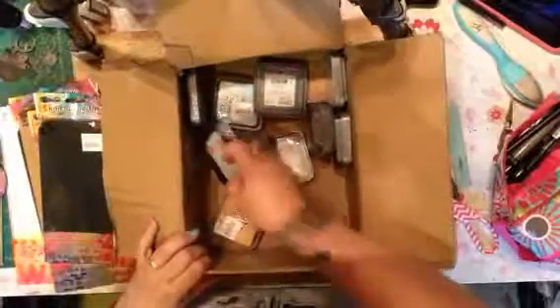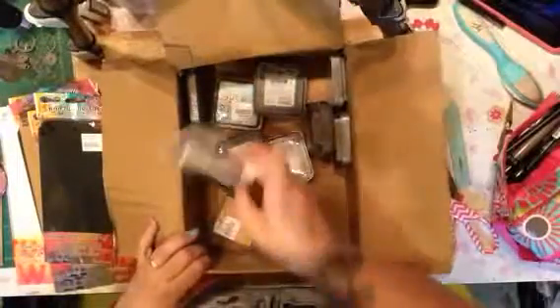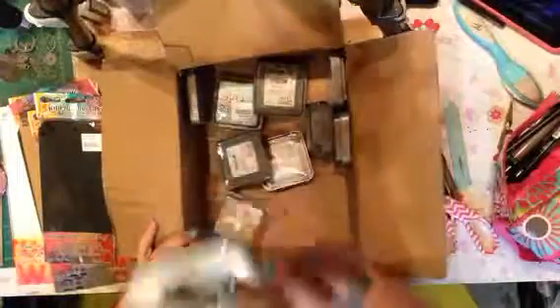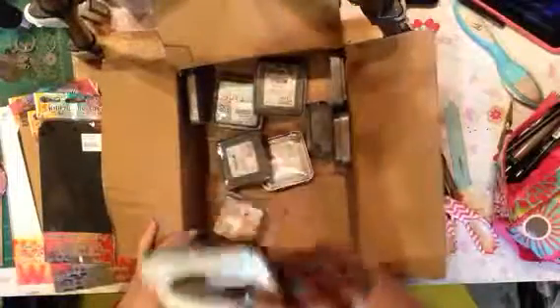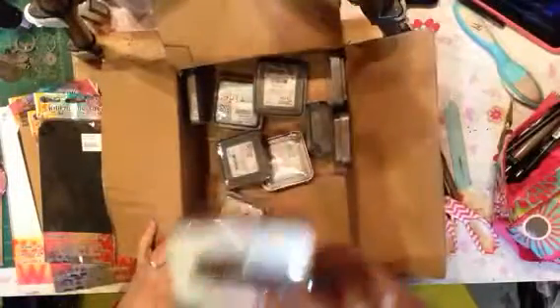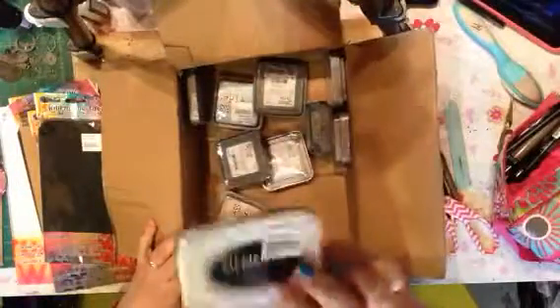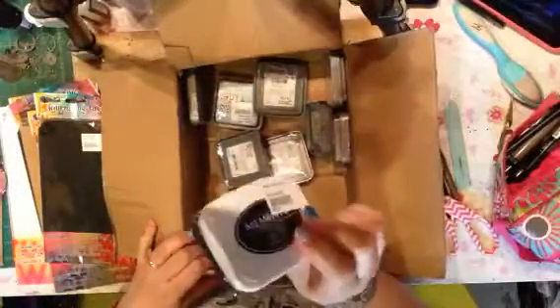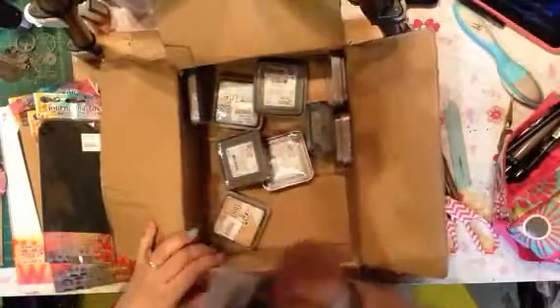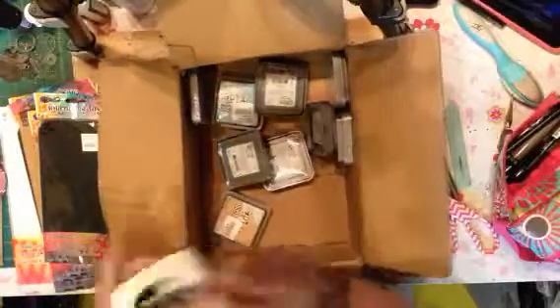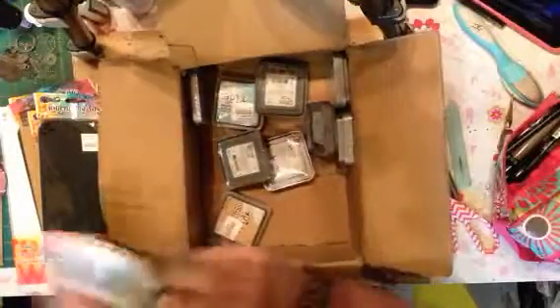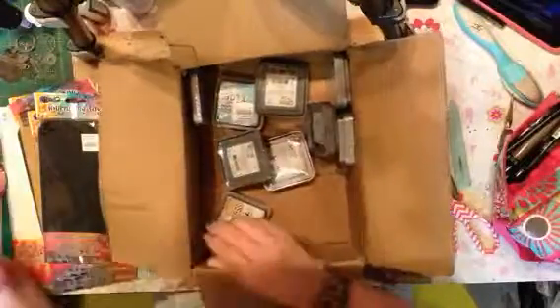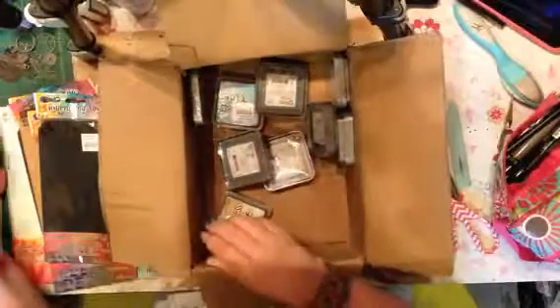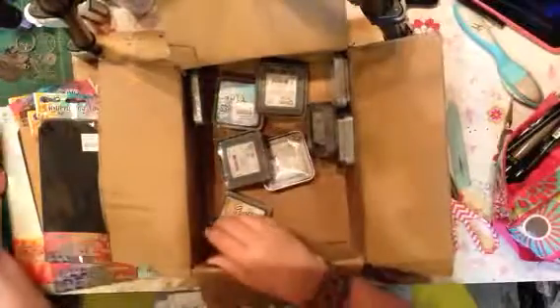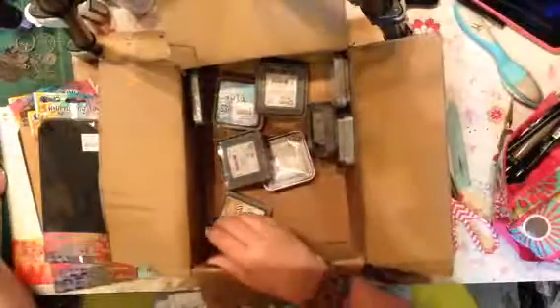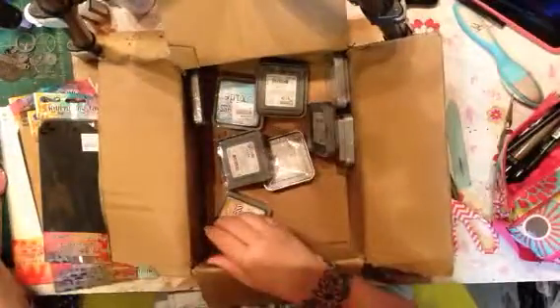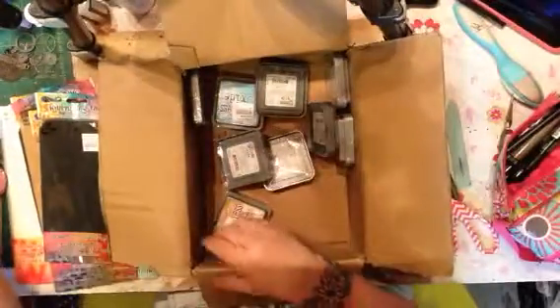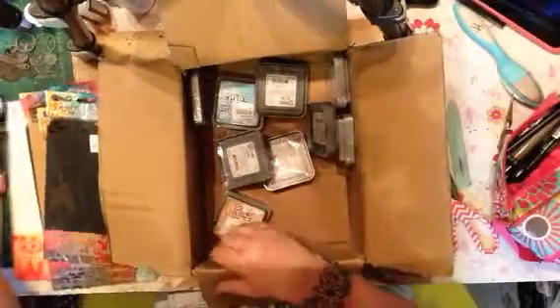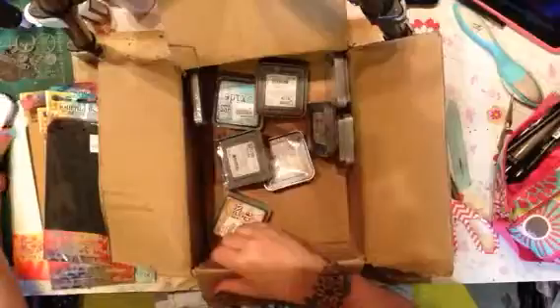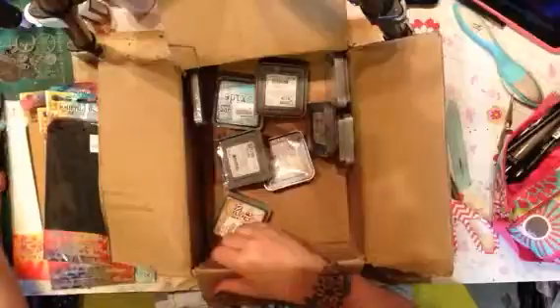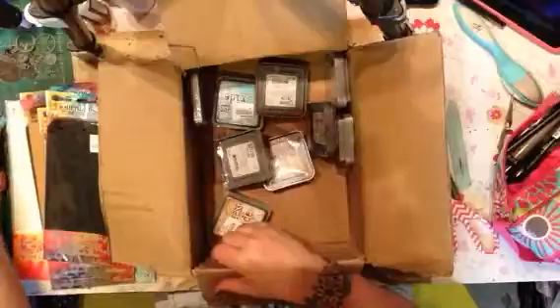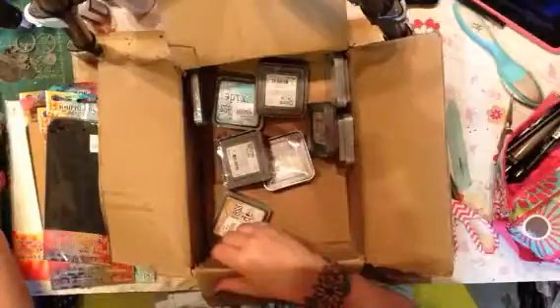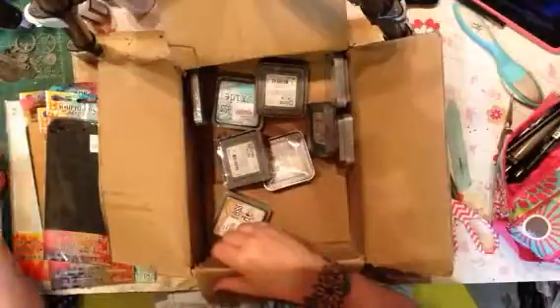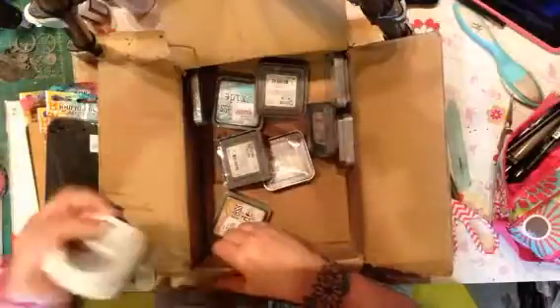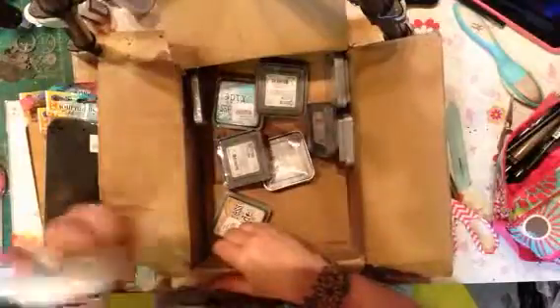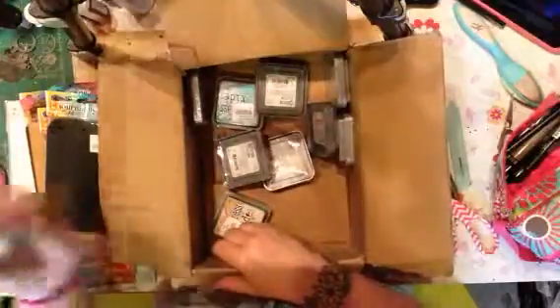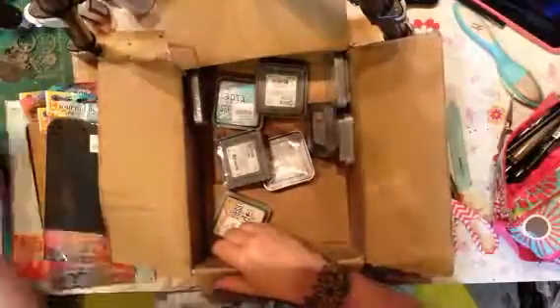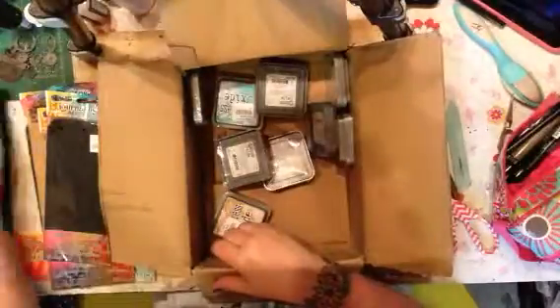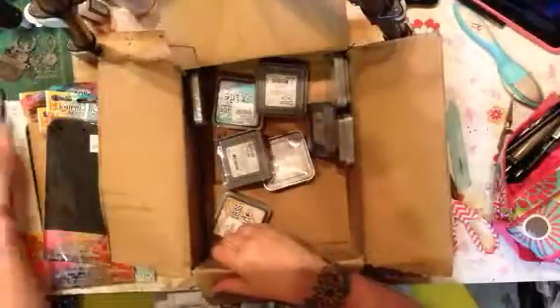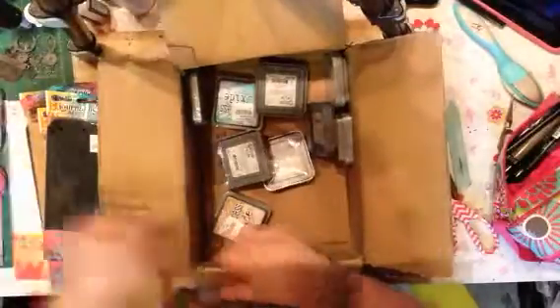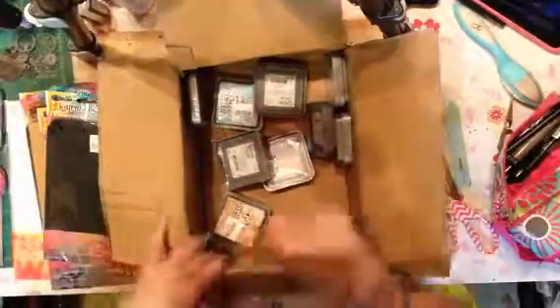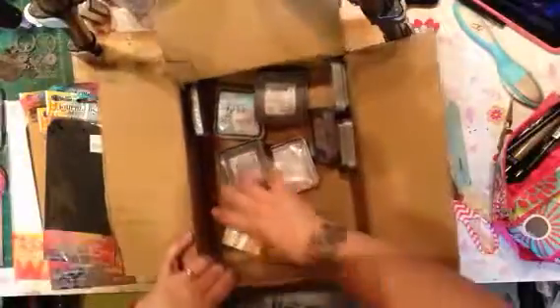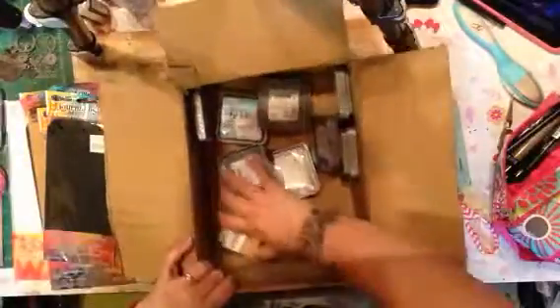I needed more Memento ink because mine was running out. It's easier to get a new big ink than to get the re-inker.